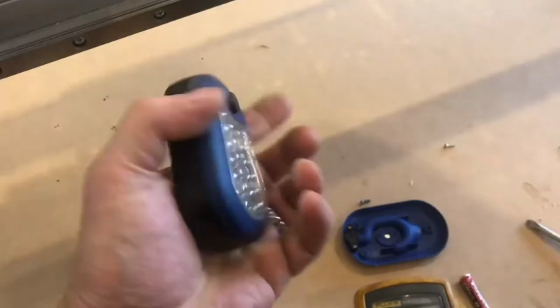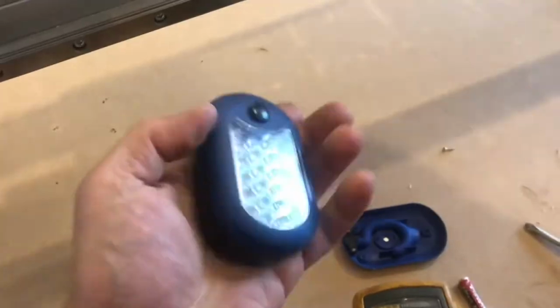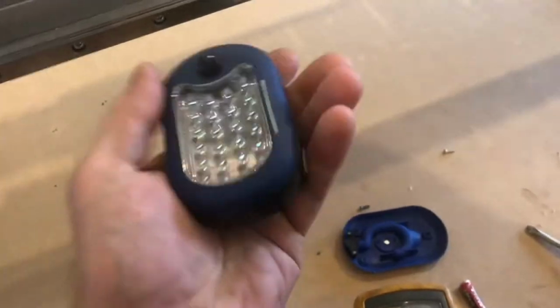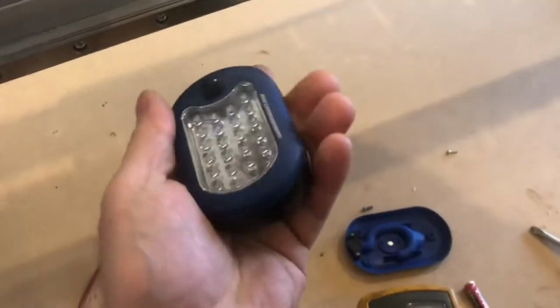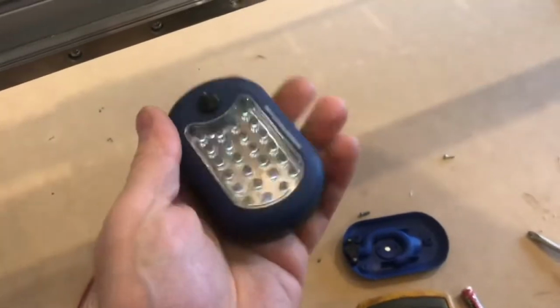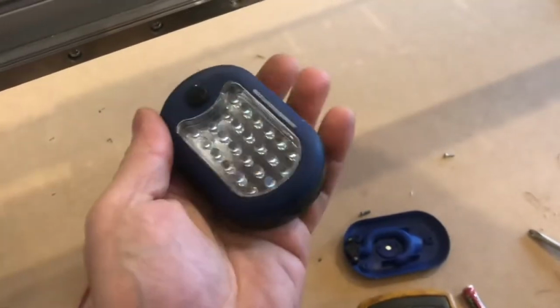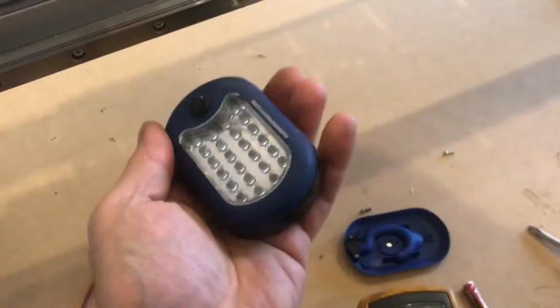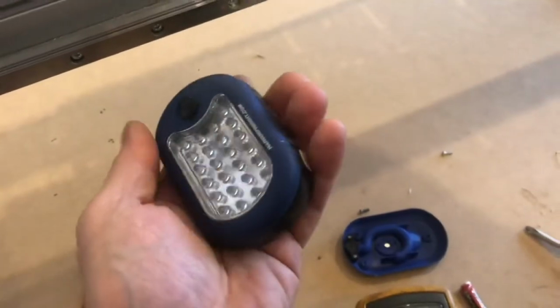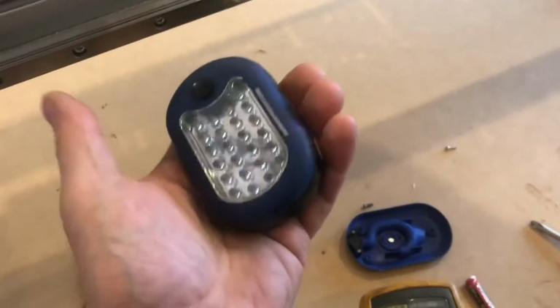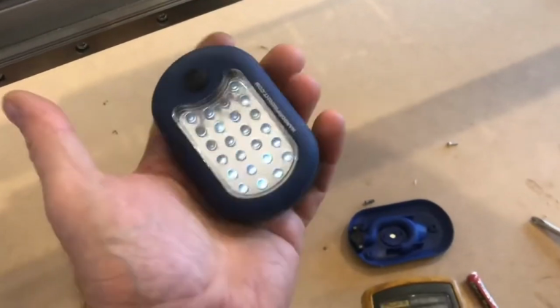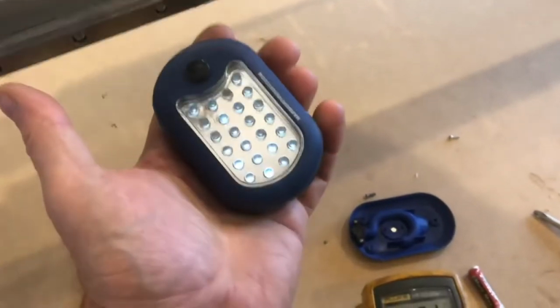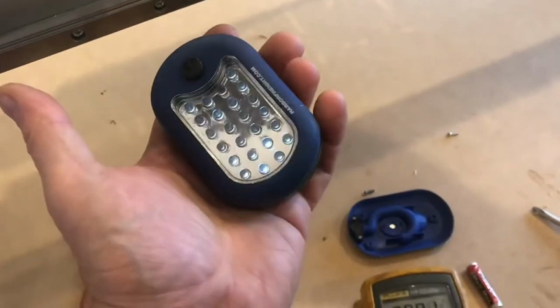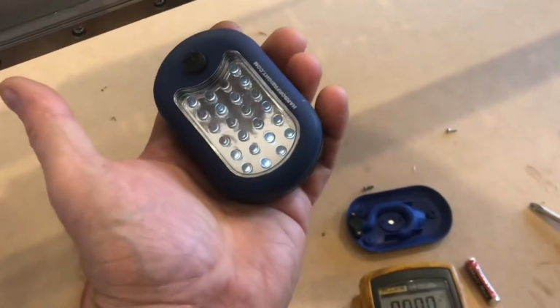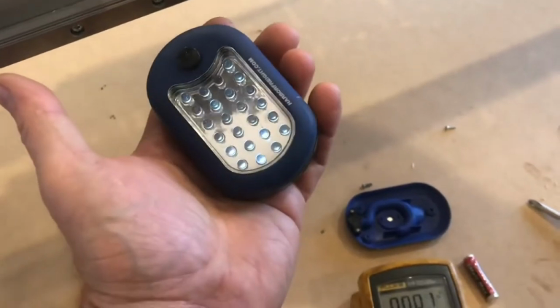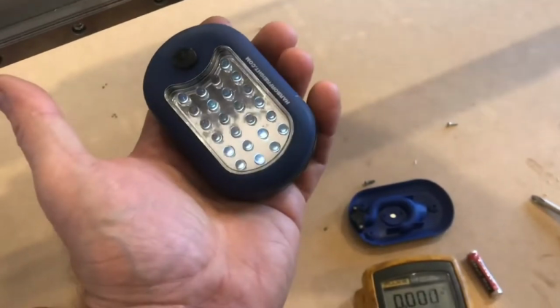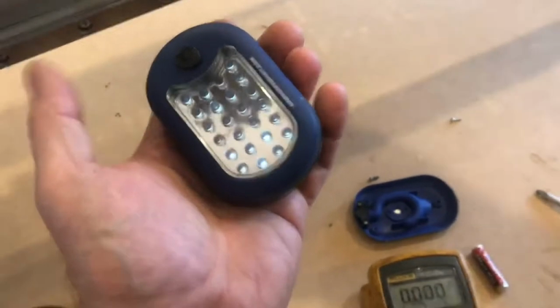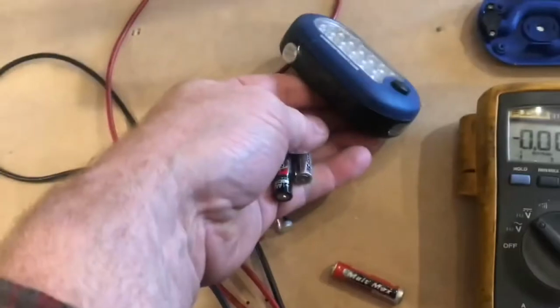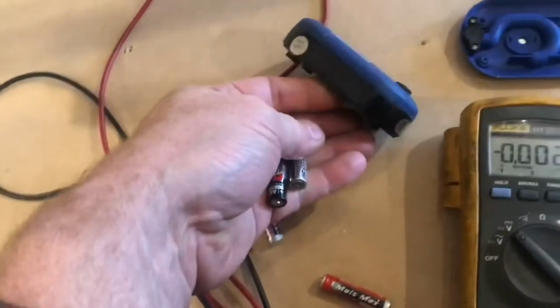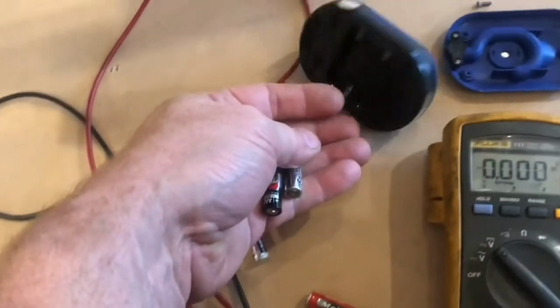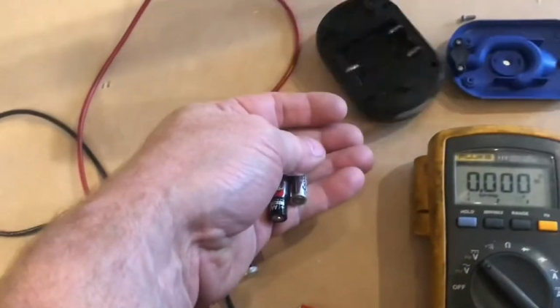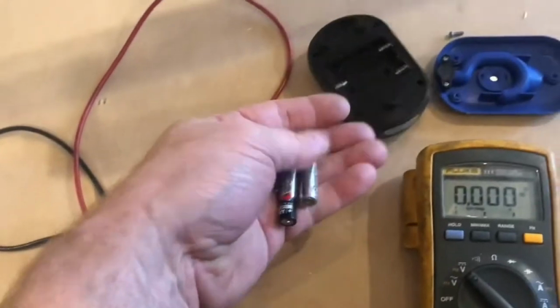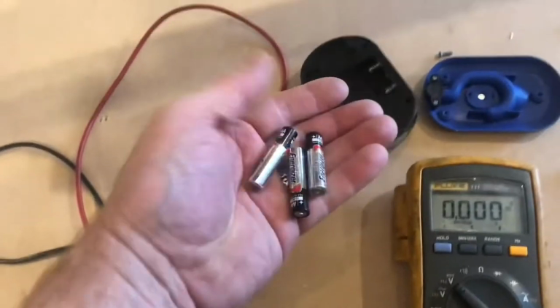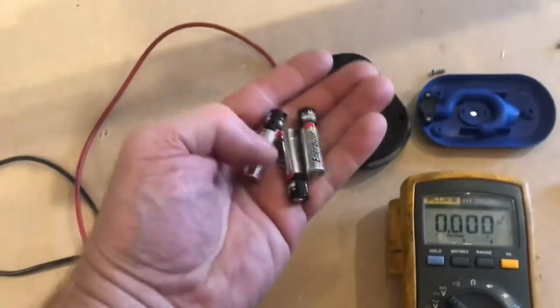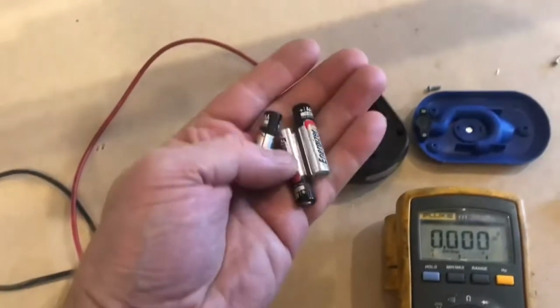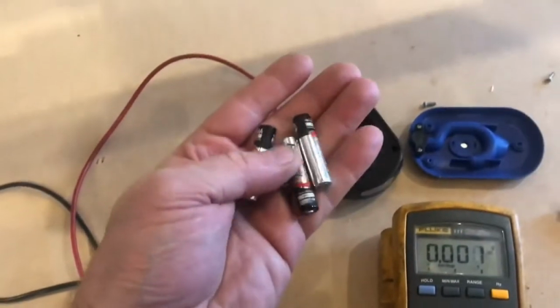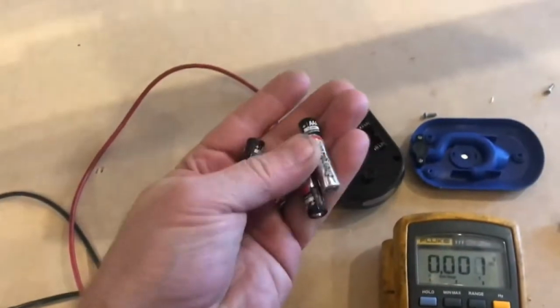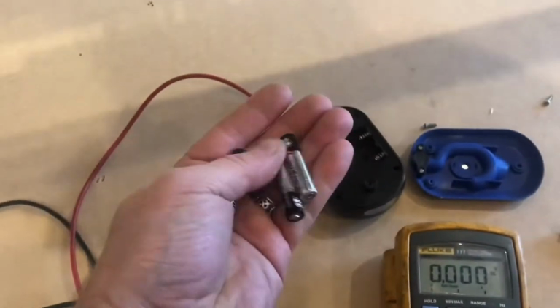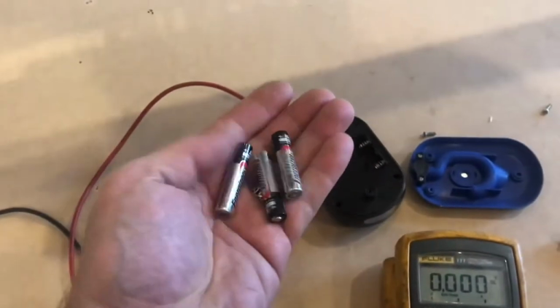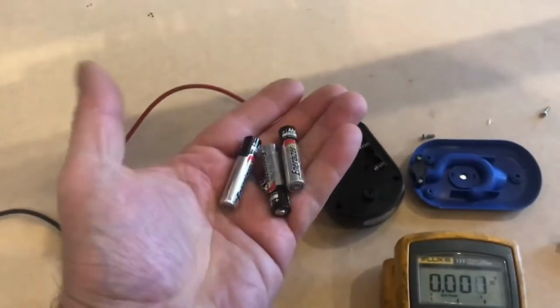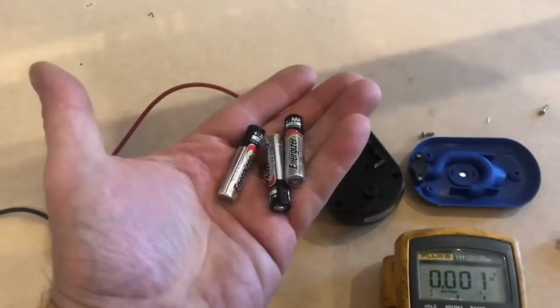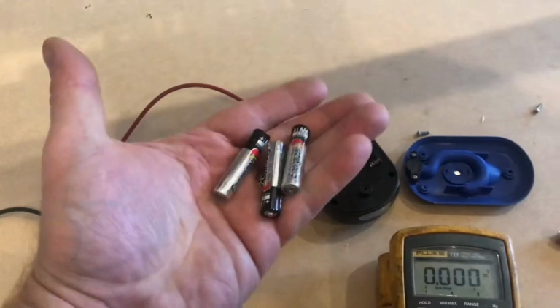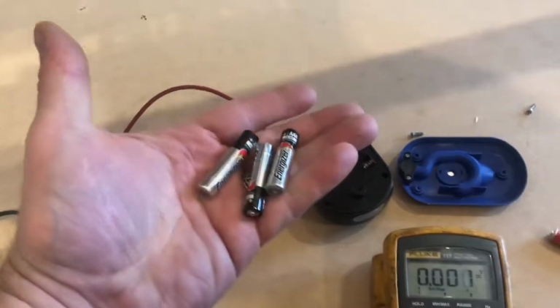This takes a lot of power to keep this thing going. We'll pull the batteries out and I'll show you how much power is in them.